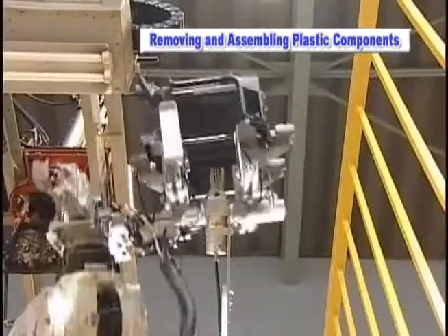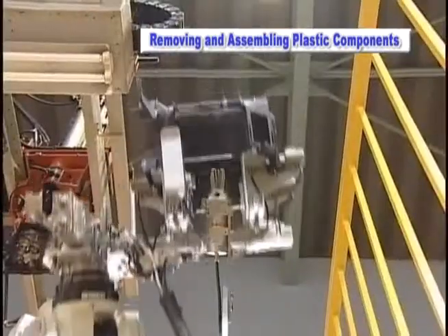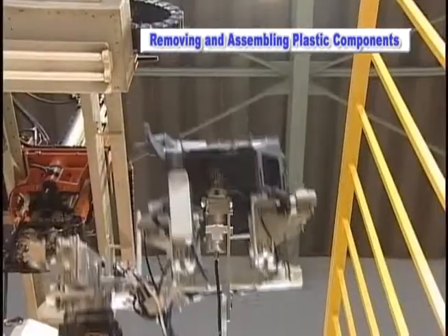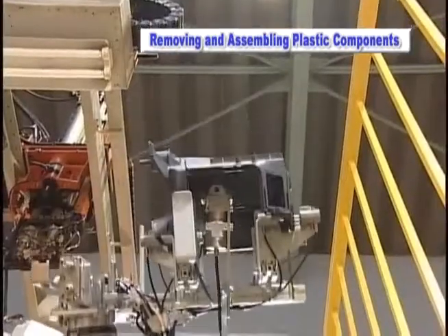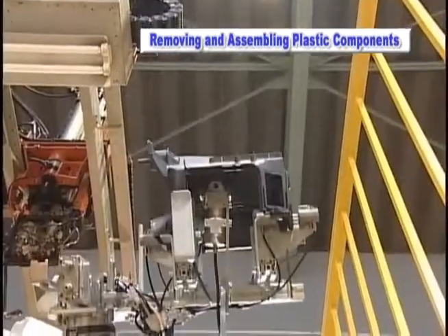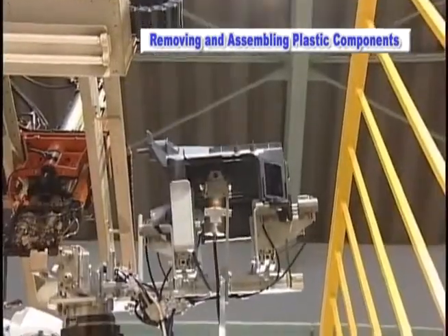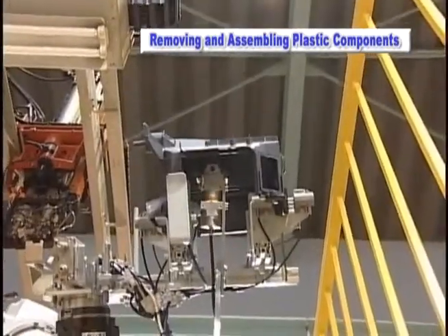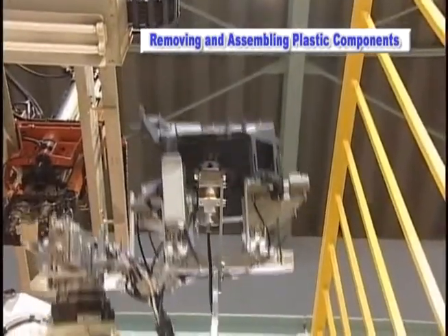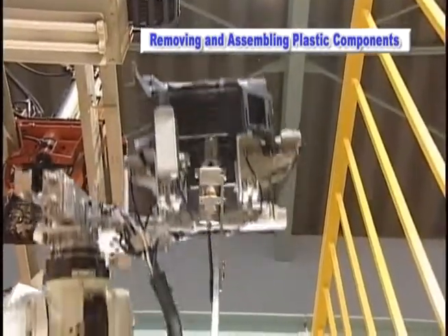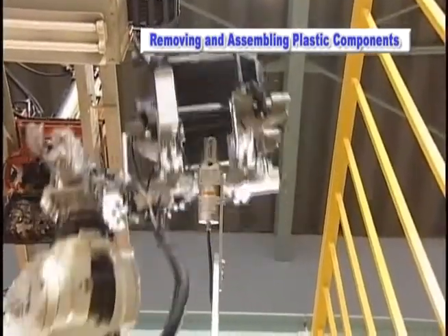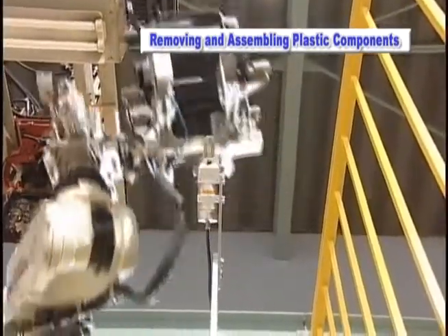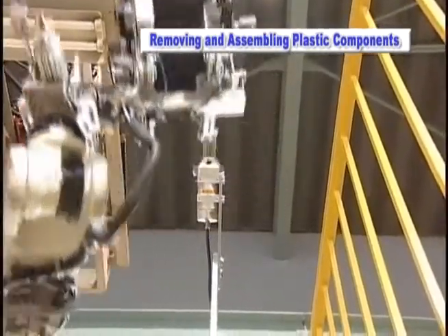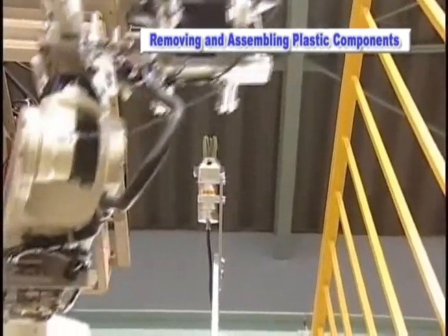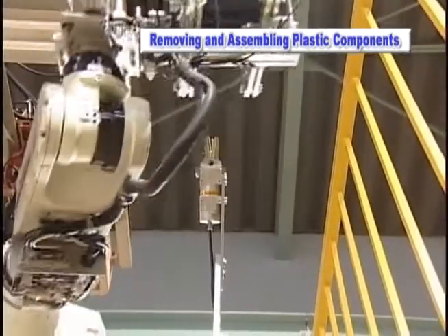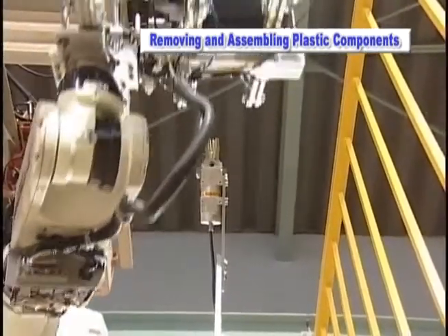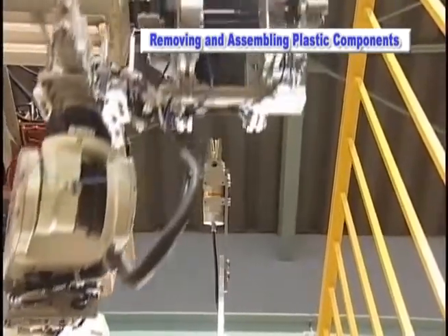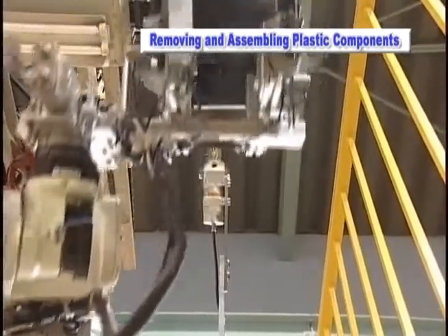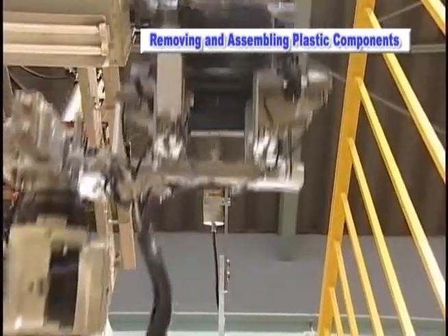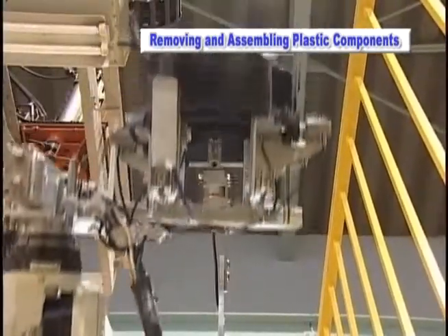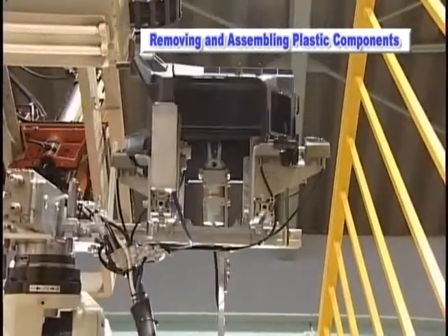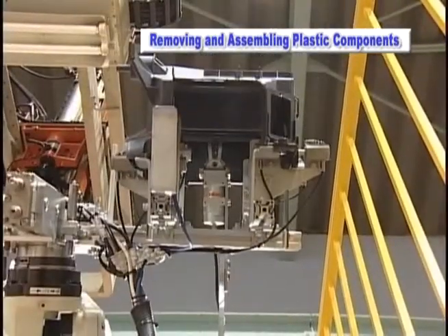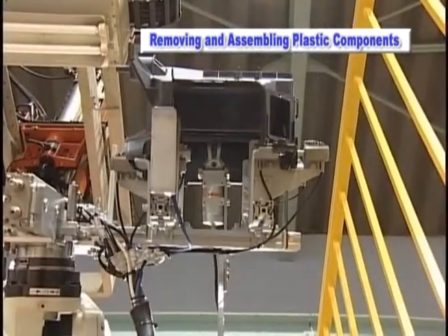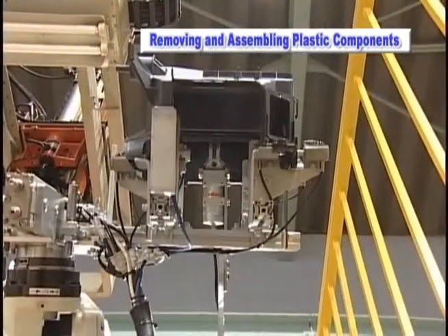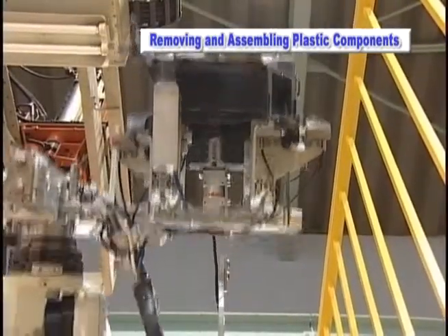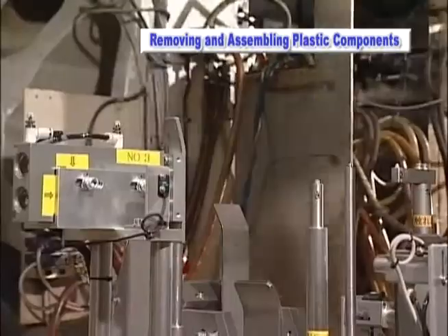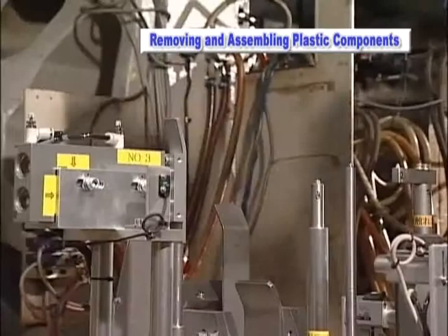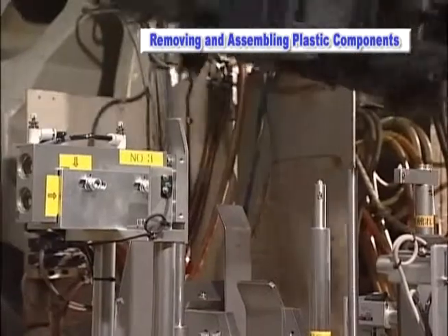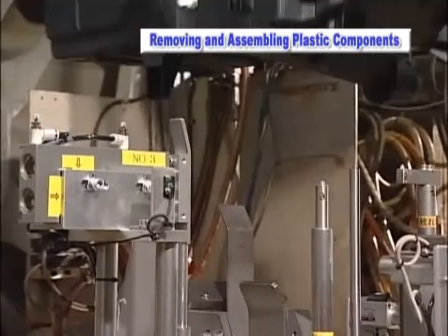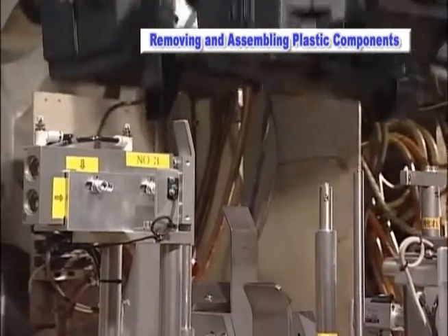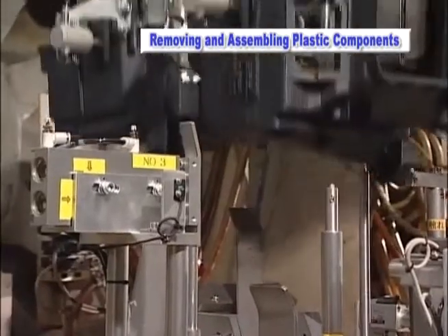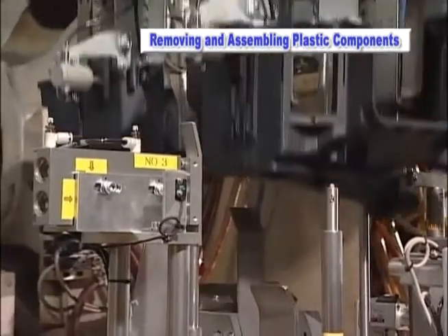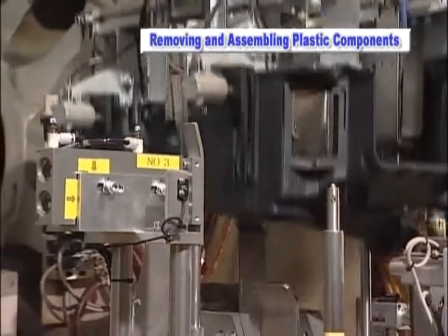Second, the plastics are processed through a gate and spool cutter and then the two parts are assembled together.